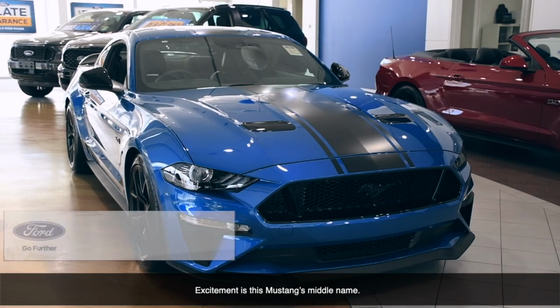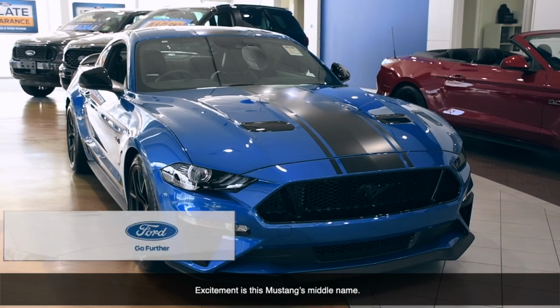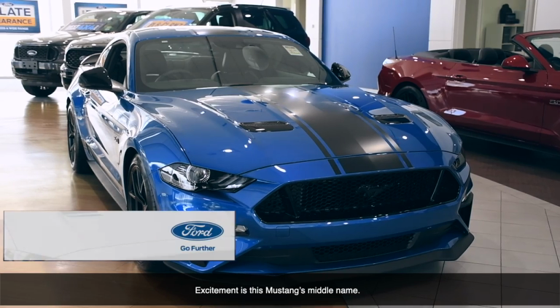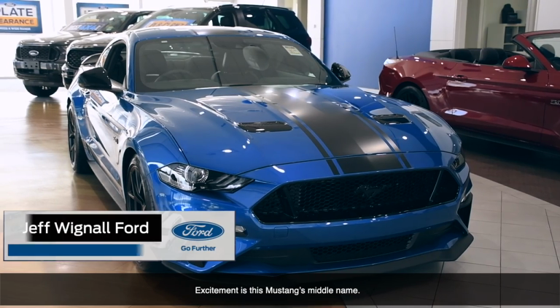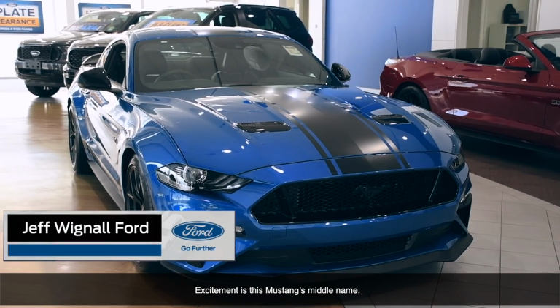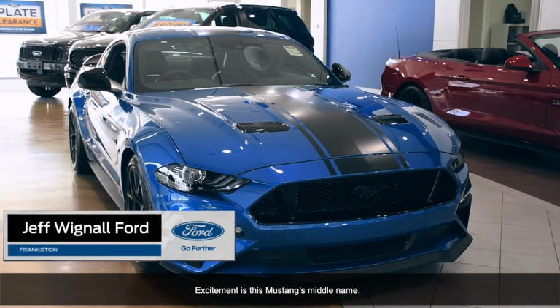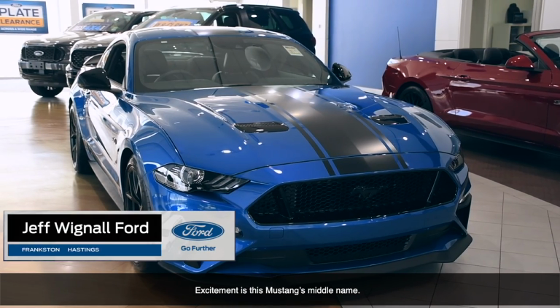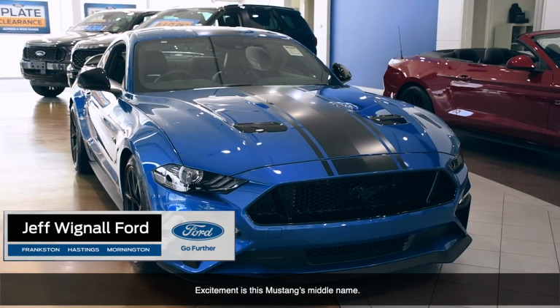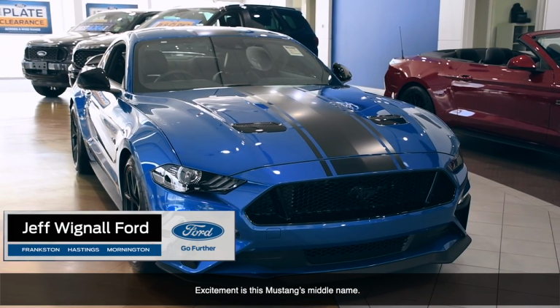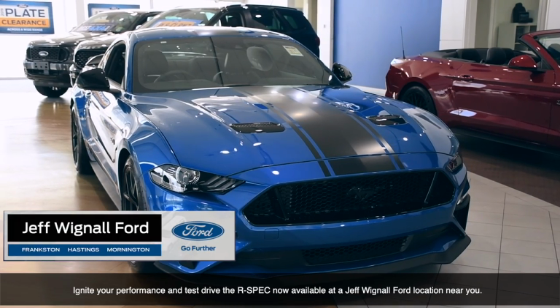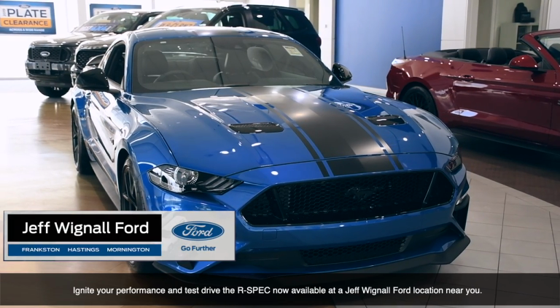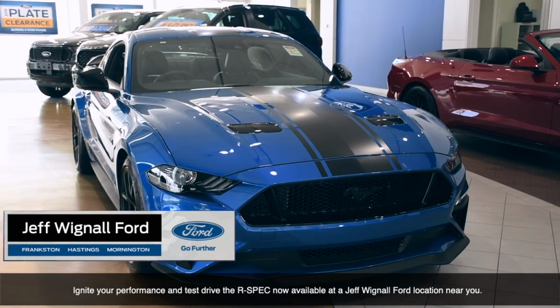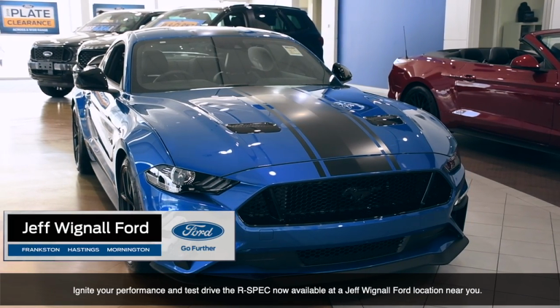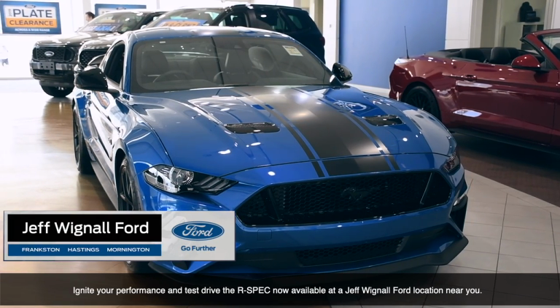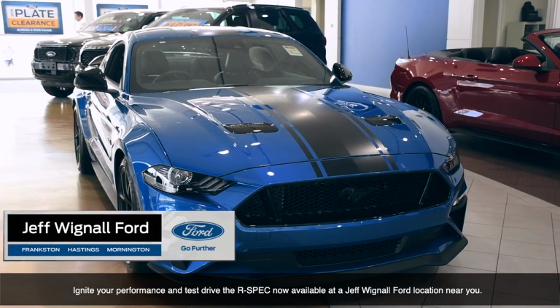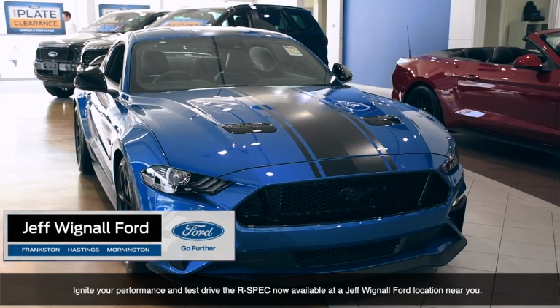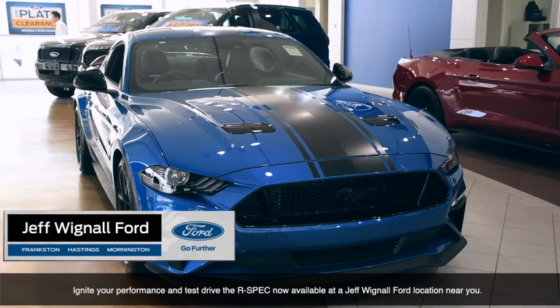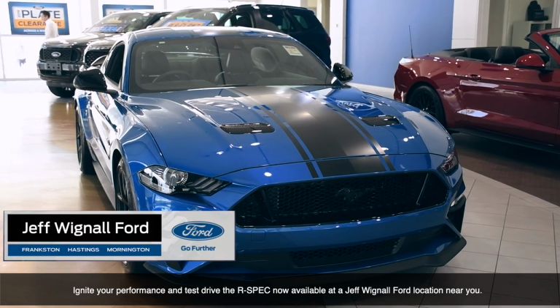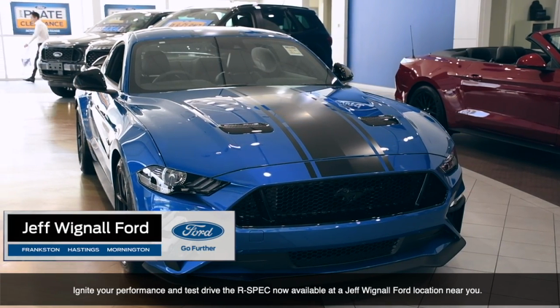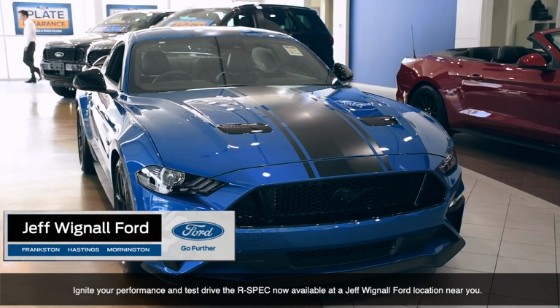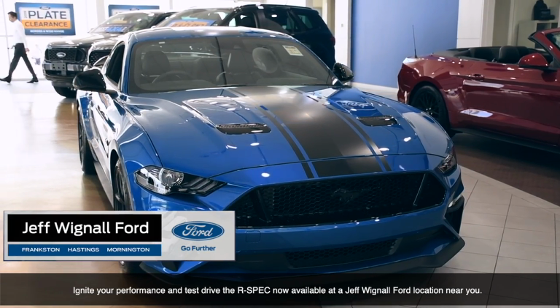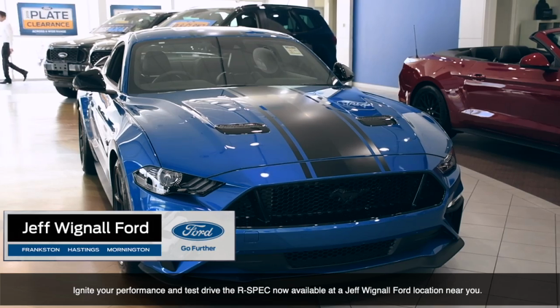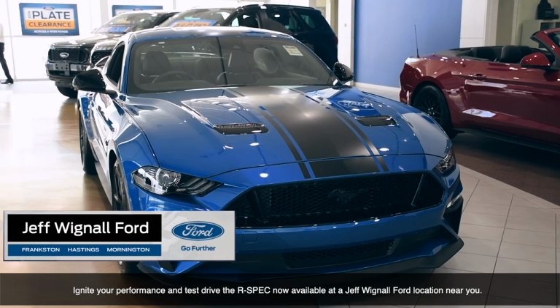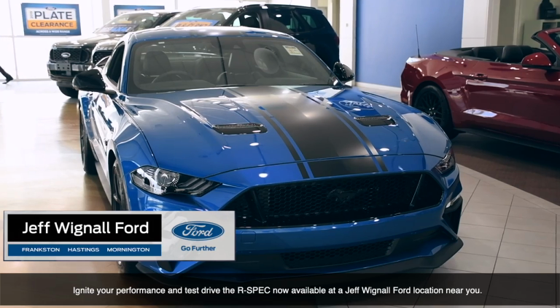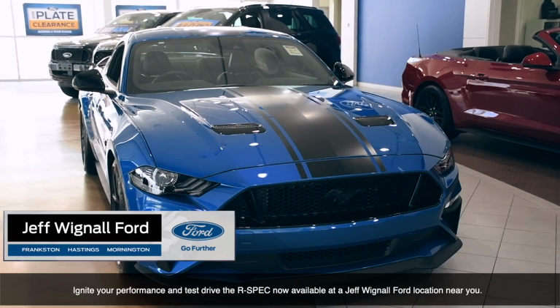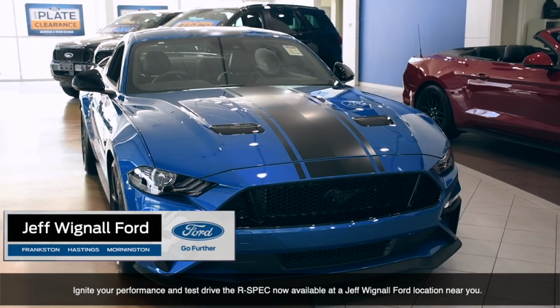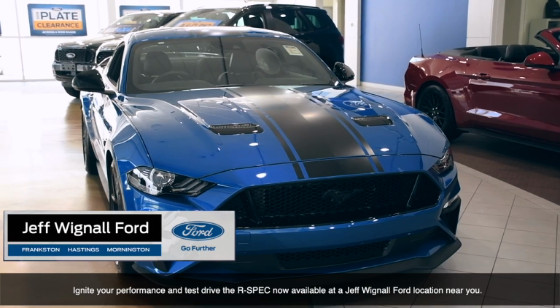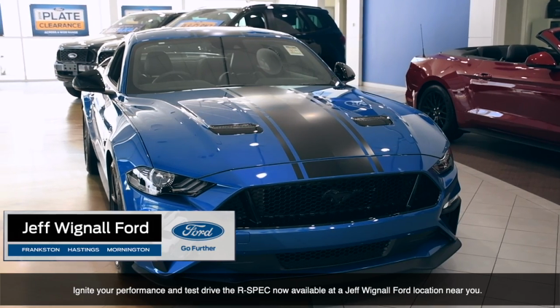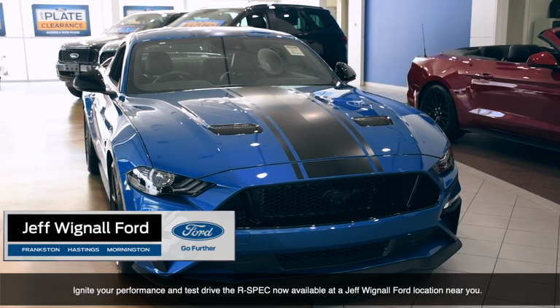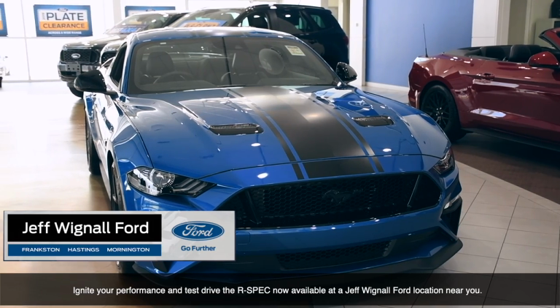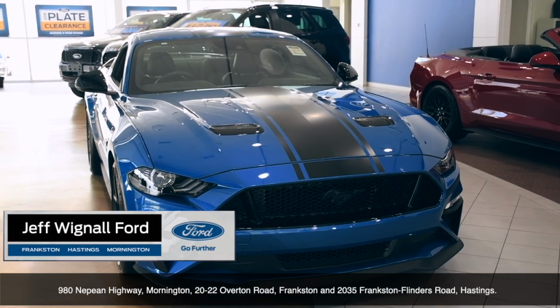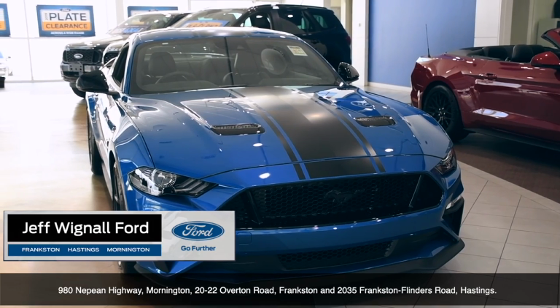Excitement is this Mustang's middle name. Ignite your performance and test drive the R-Spec now available at a Jeff Wignall Ford location near you.